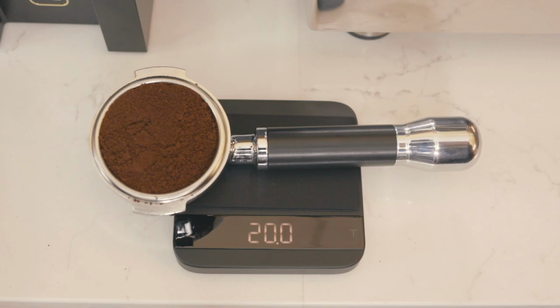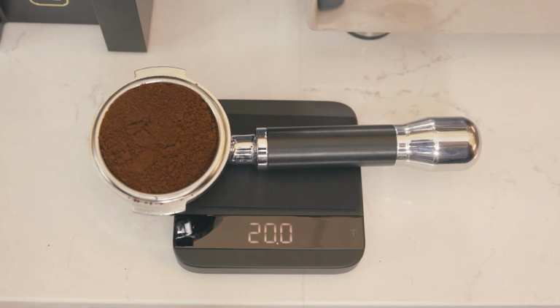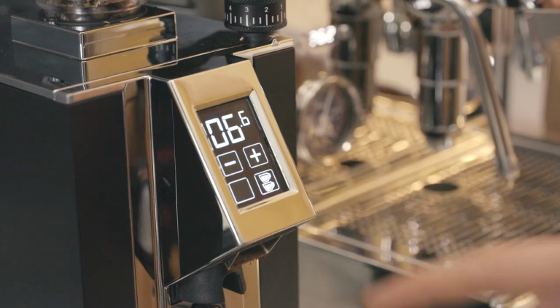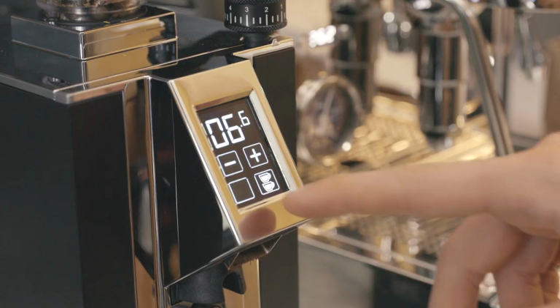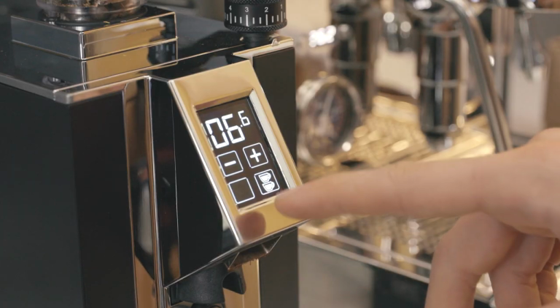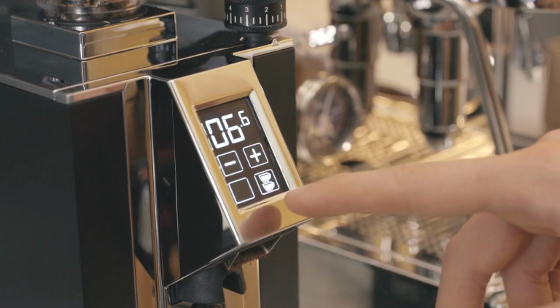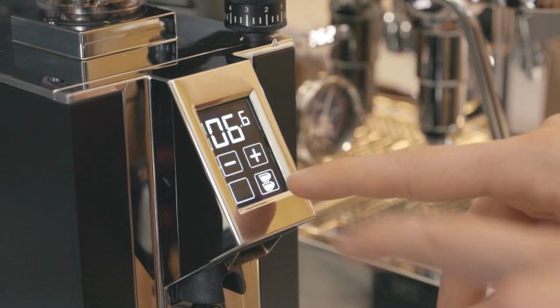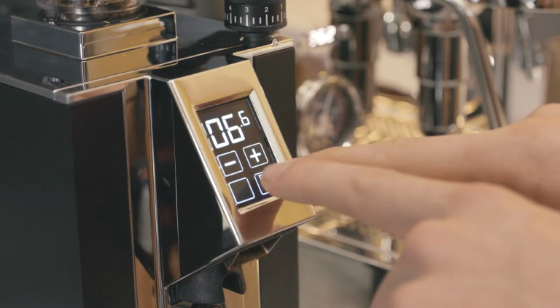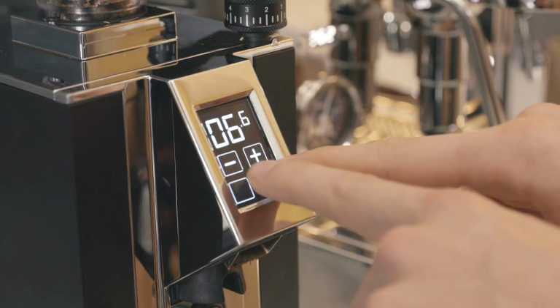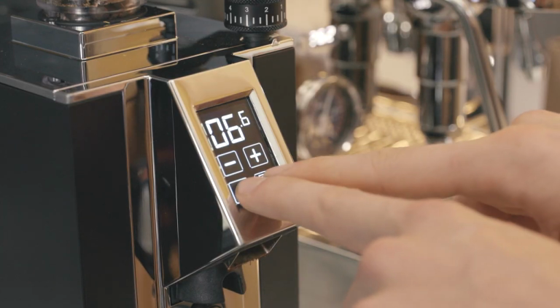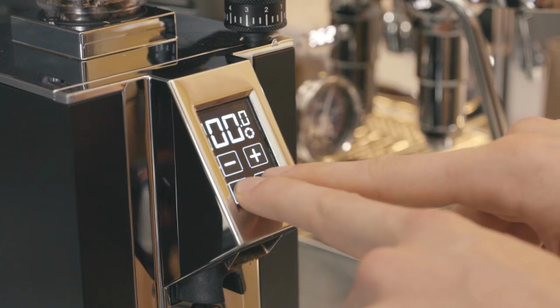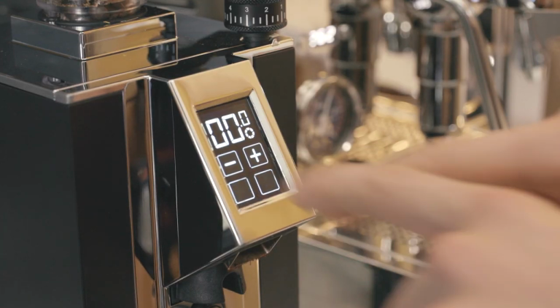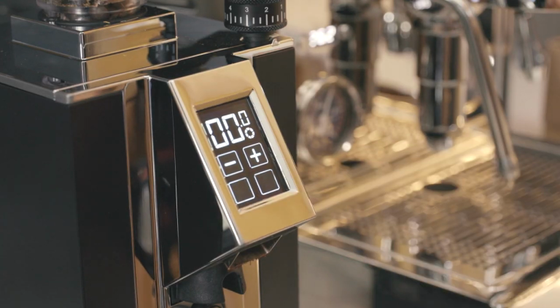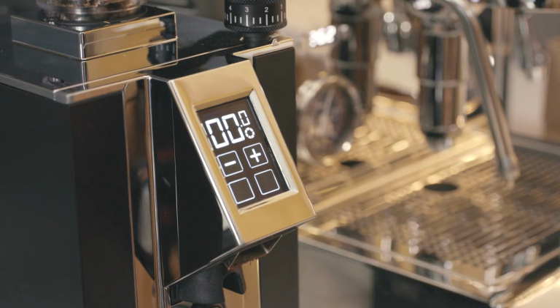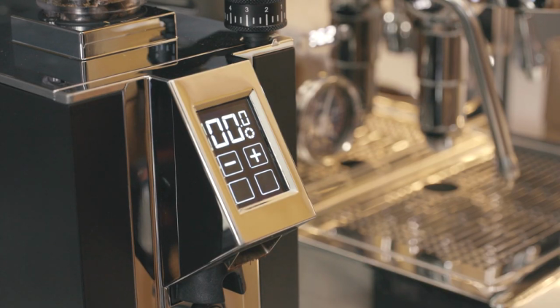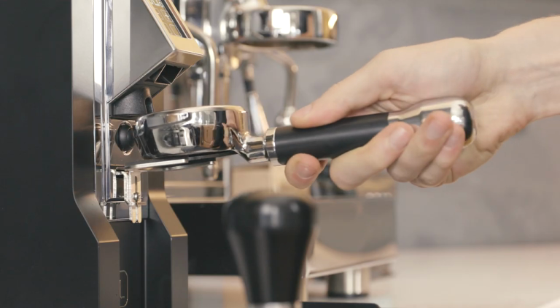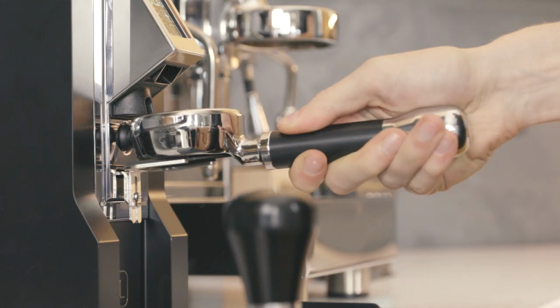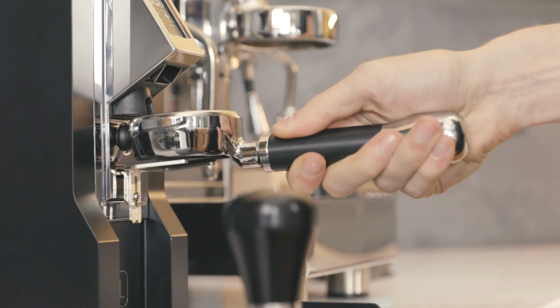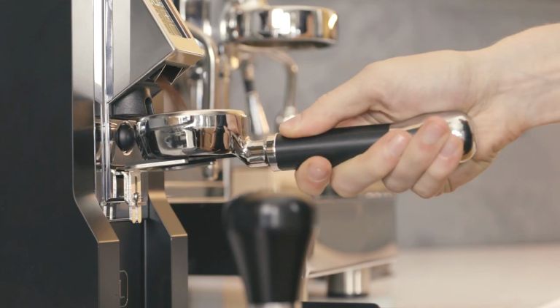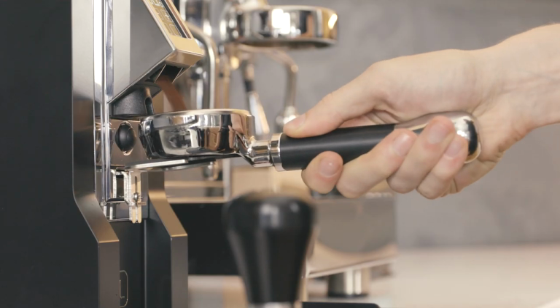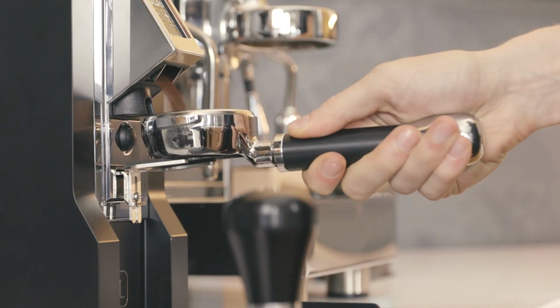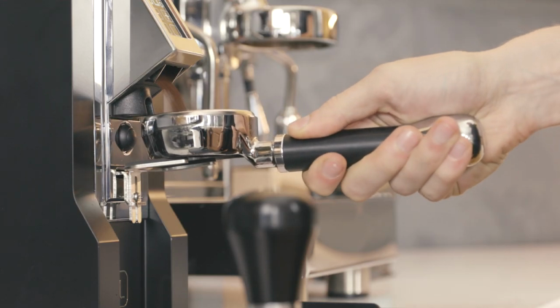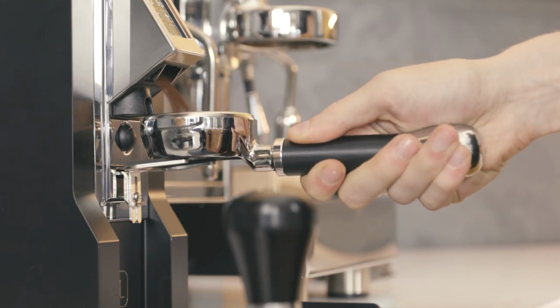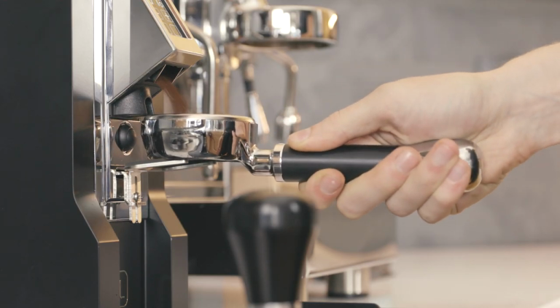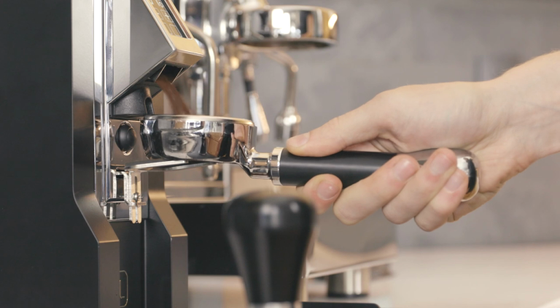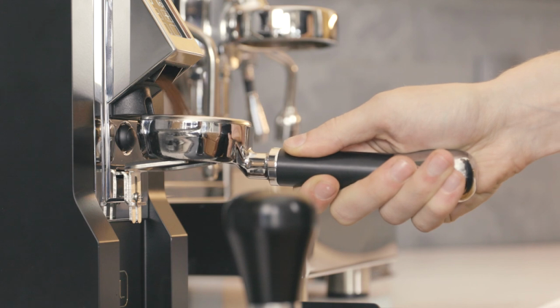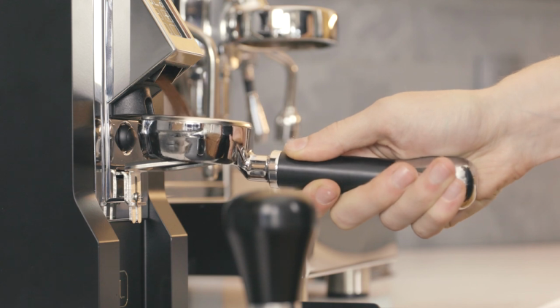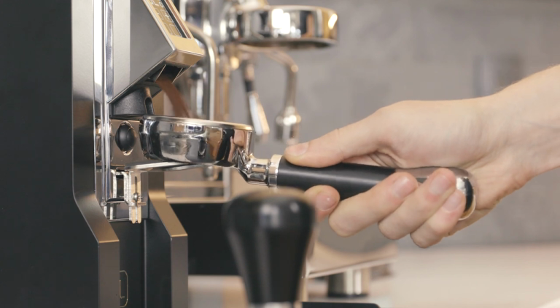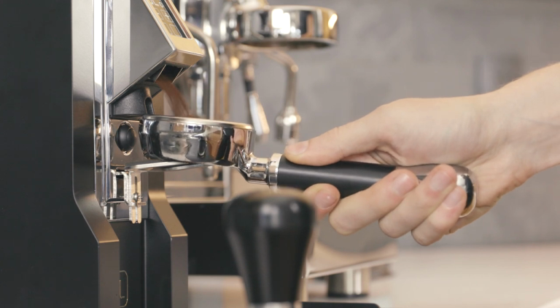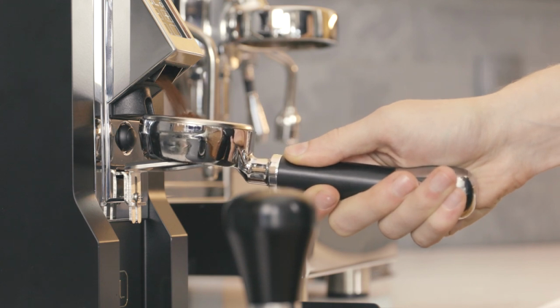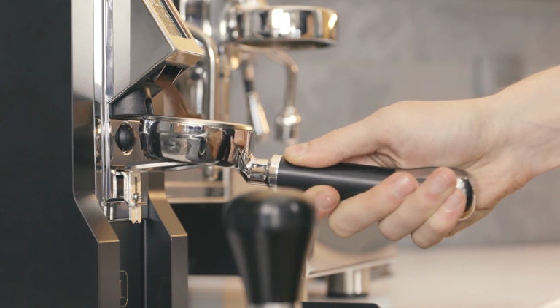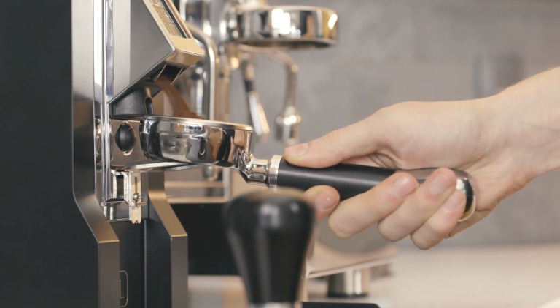To grind in manual mode, press both shot buttons simultaneously. The grinder will continue to run until you disengage.